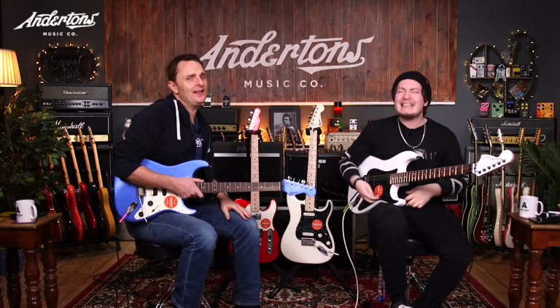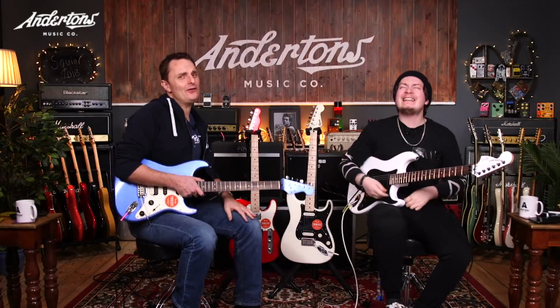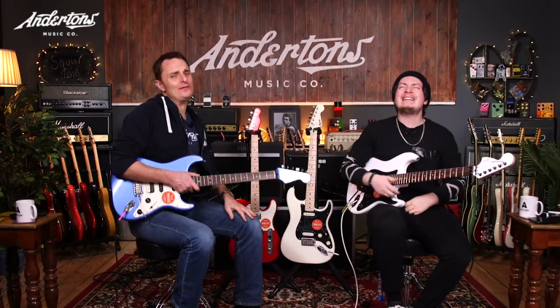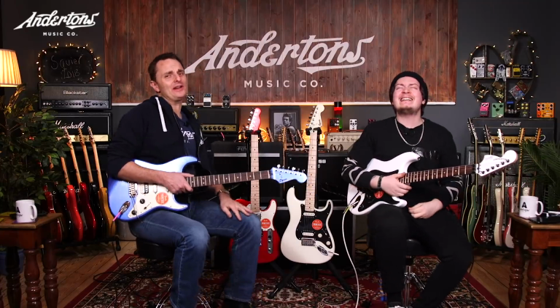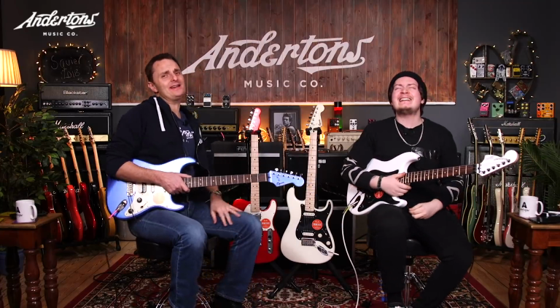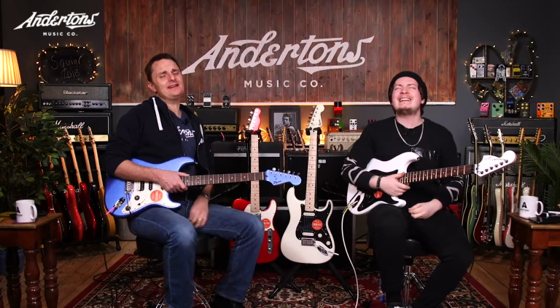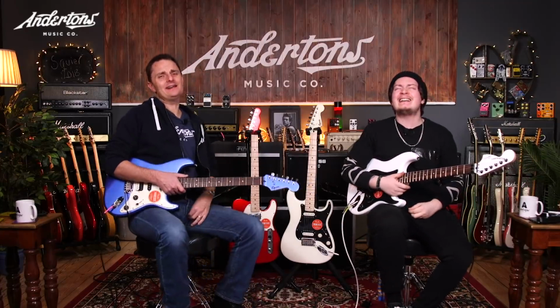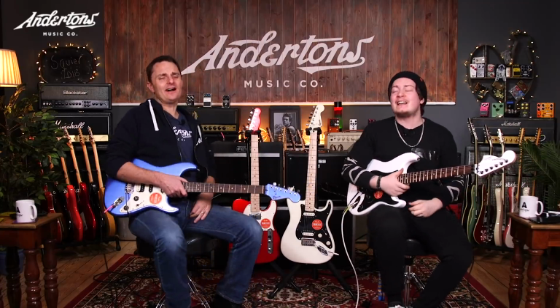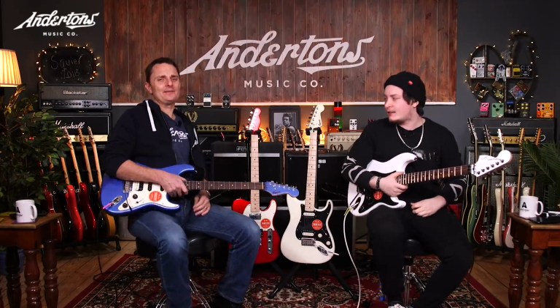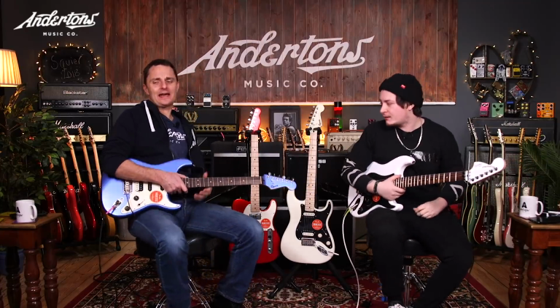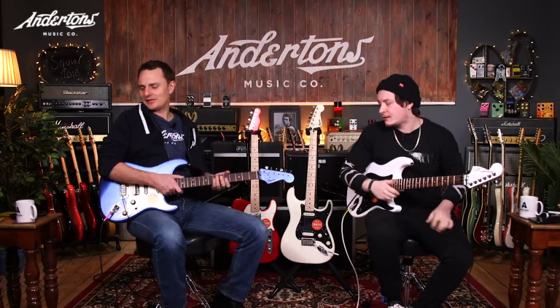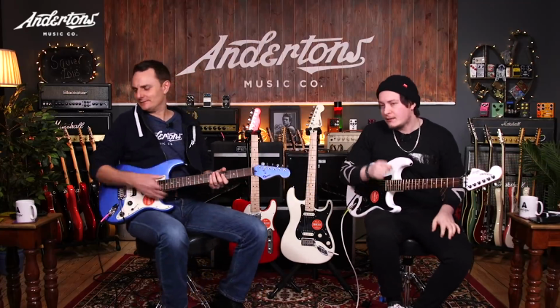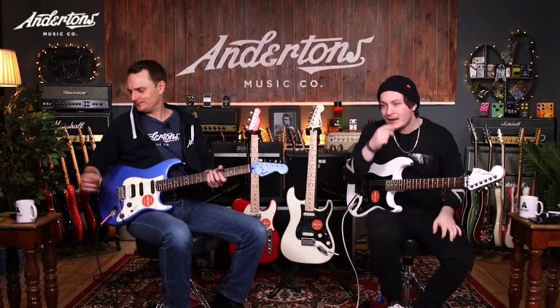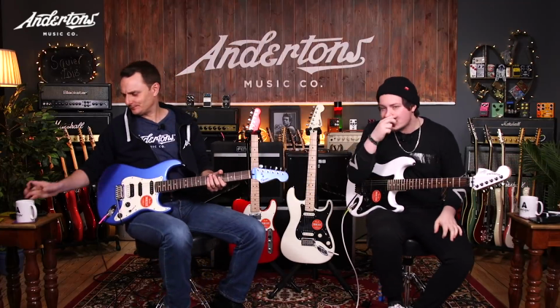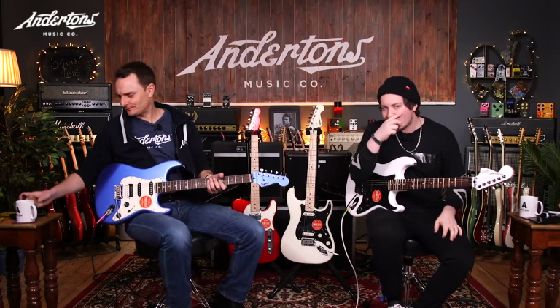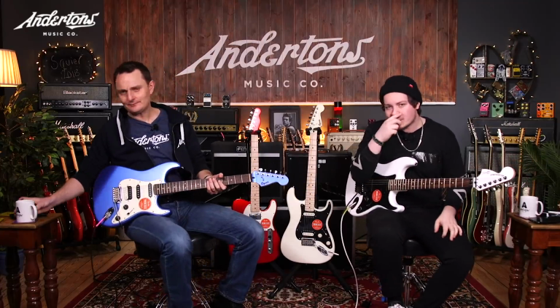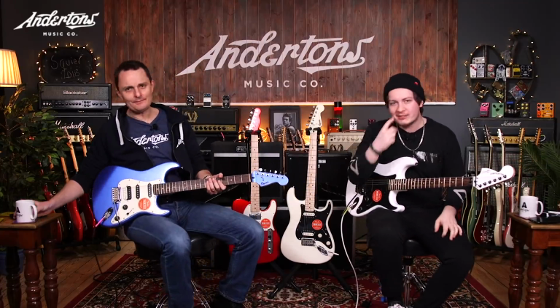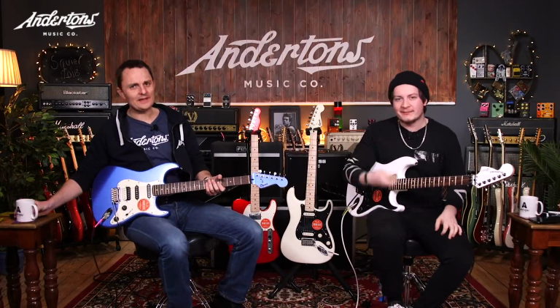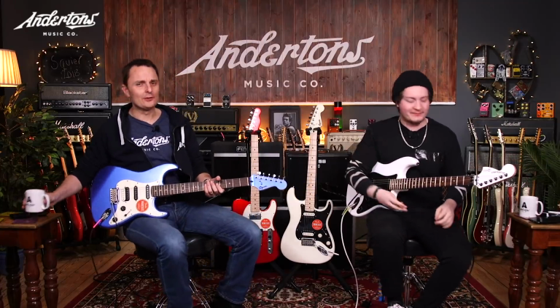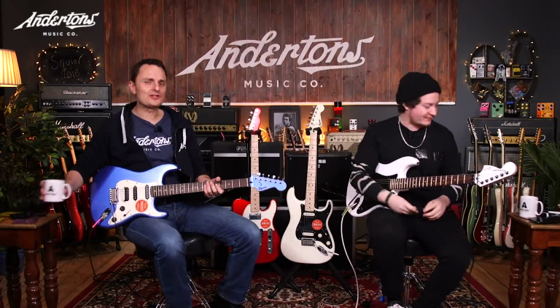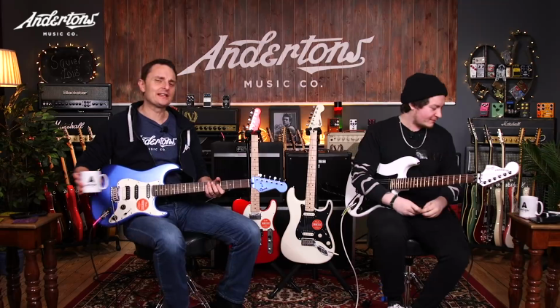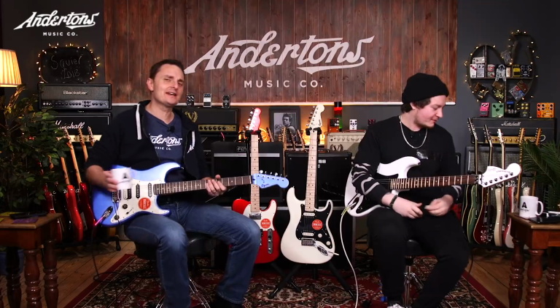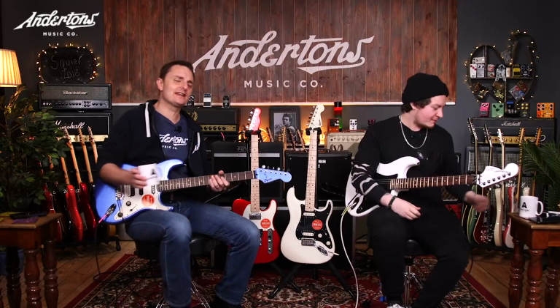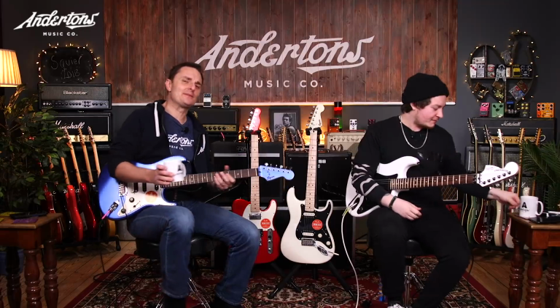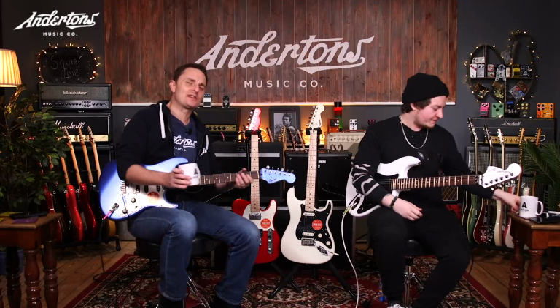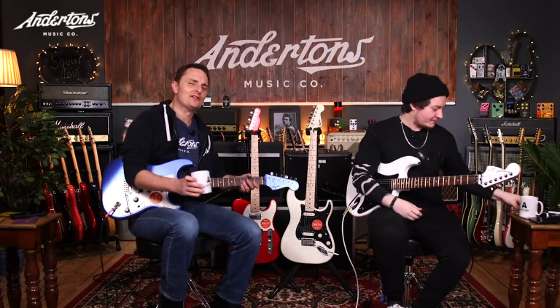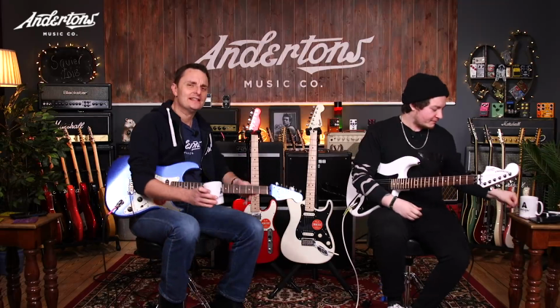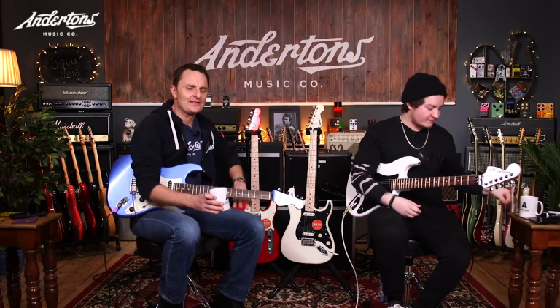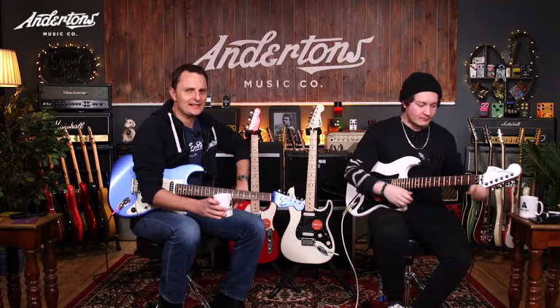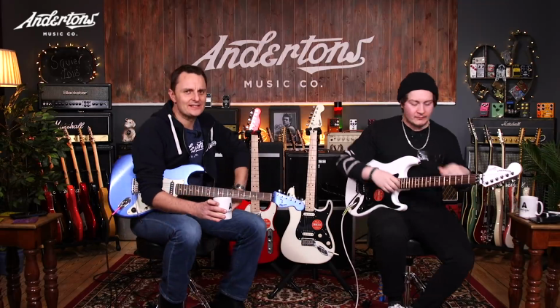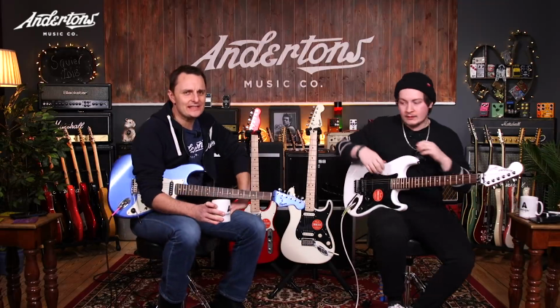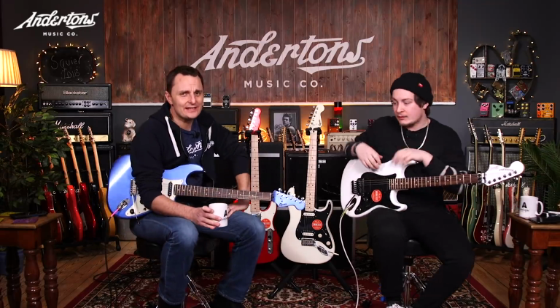Hello everybody! I'm the captain. My name's Joss. And you're watching another episode of Anderson's TV.